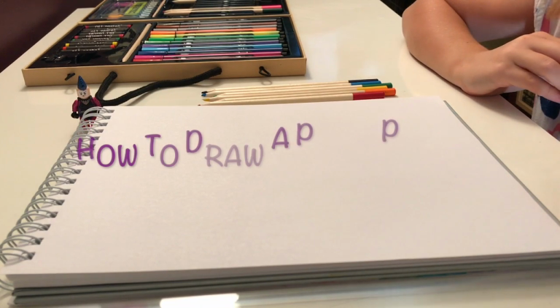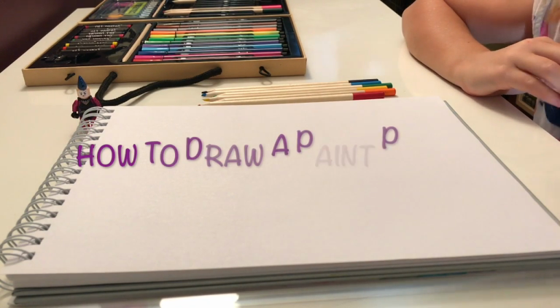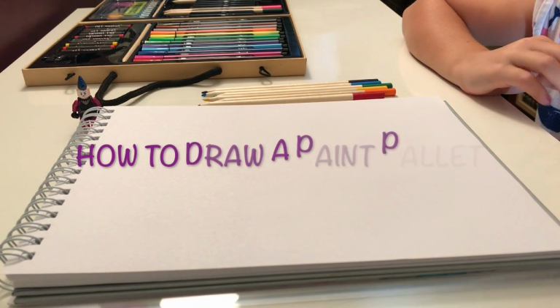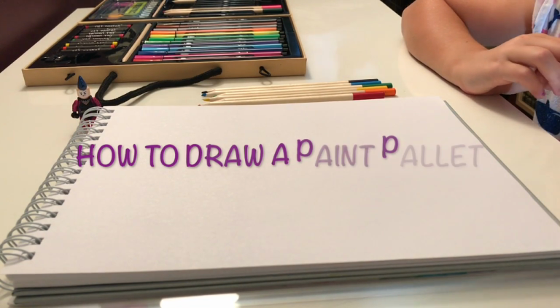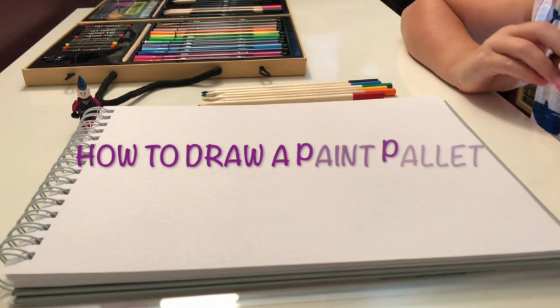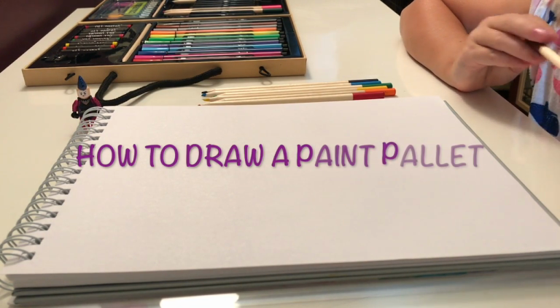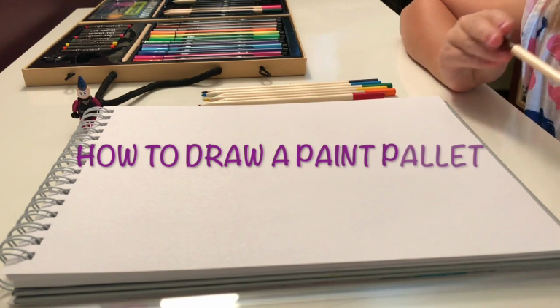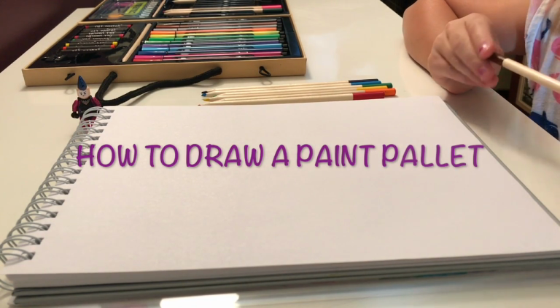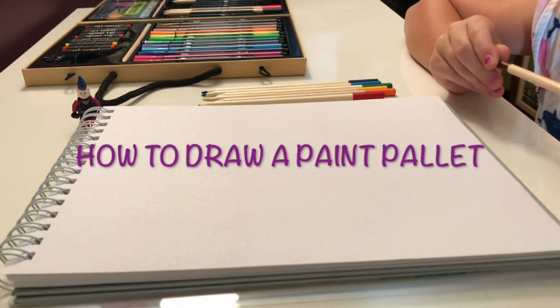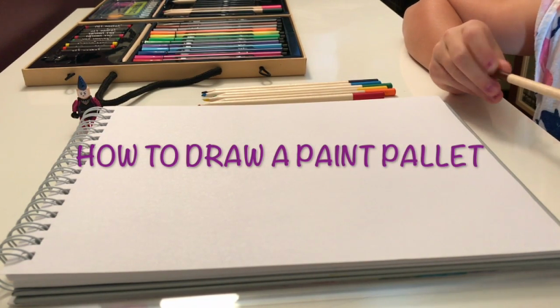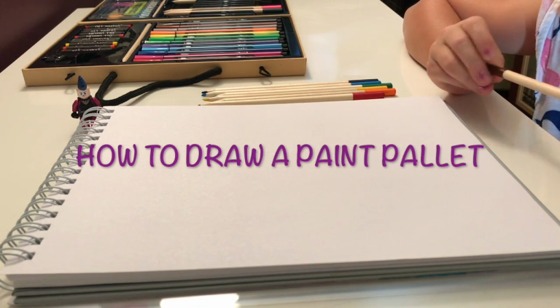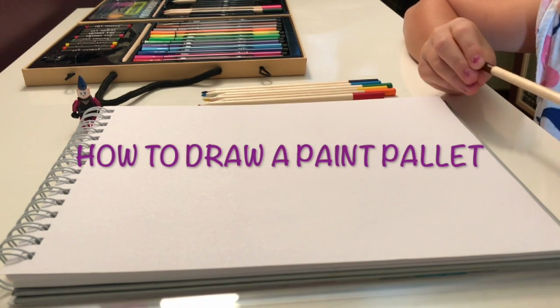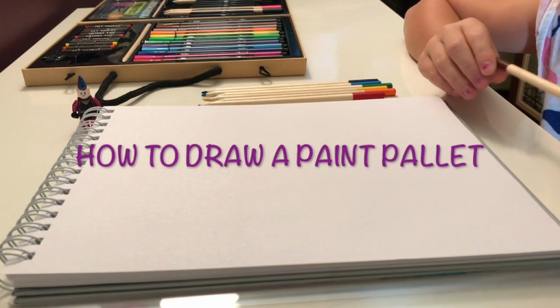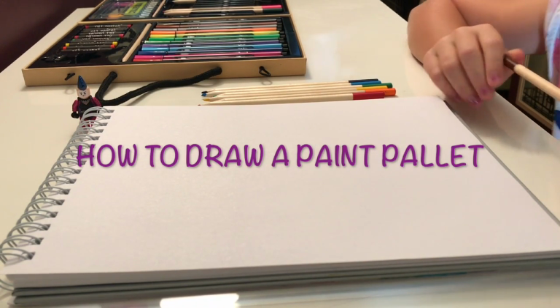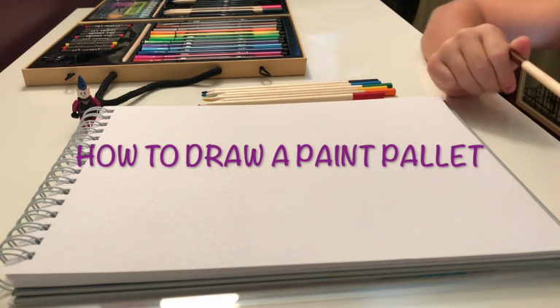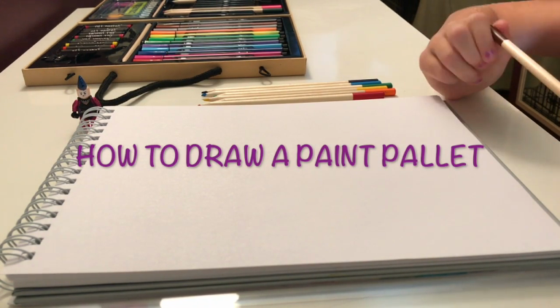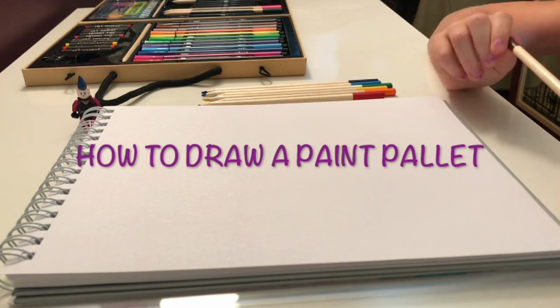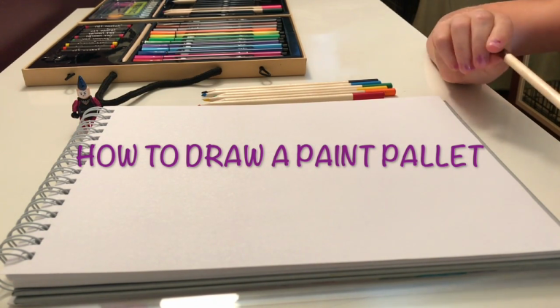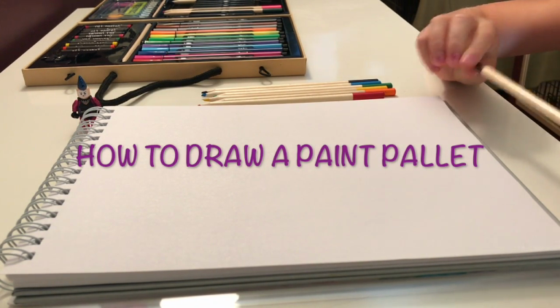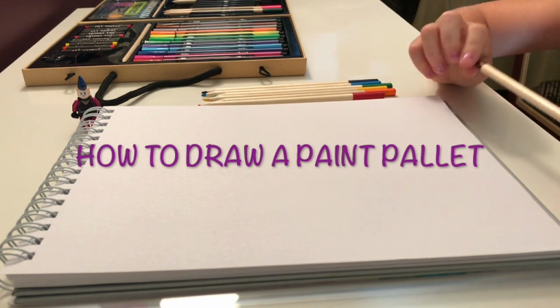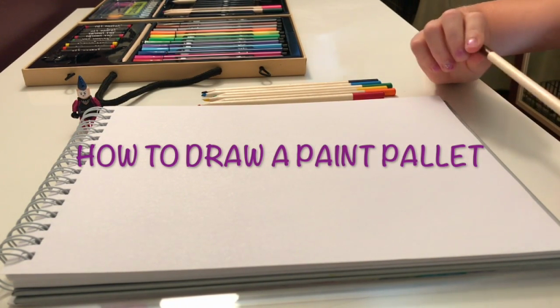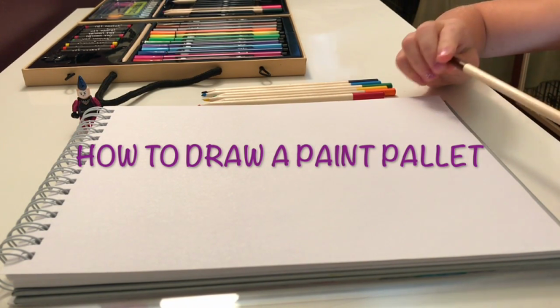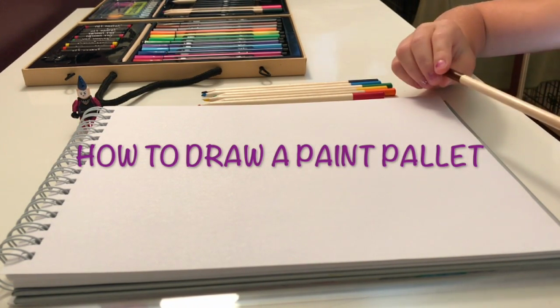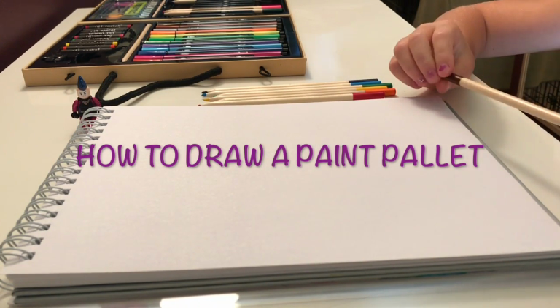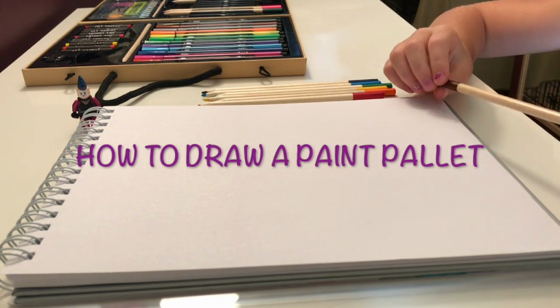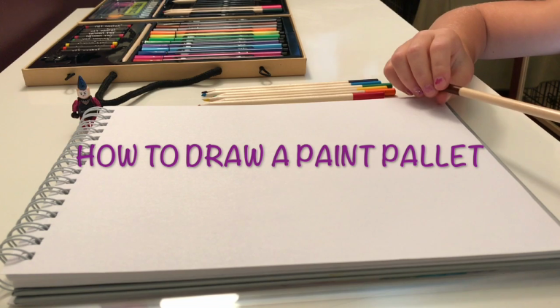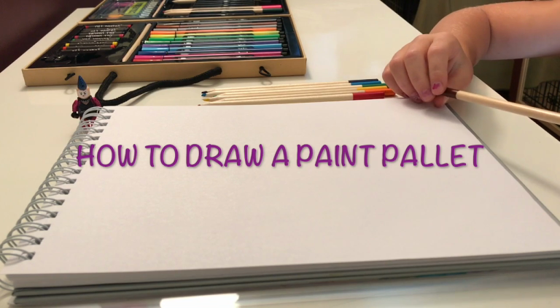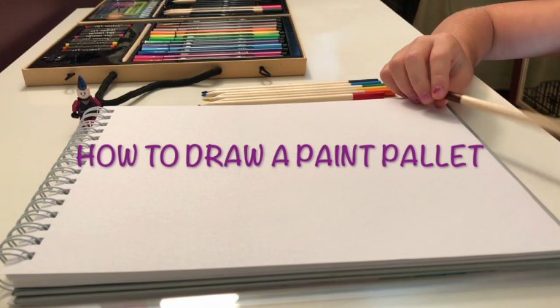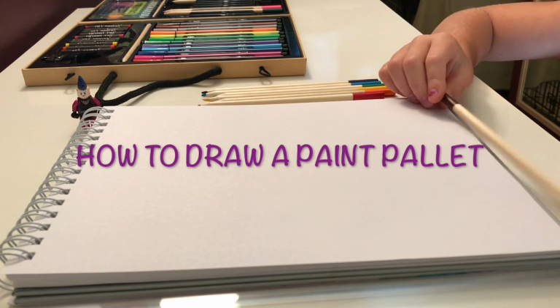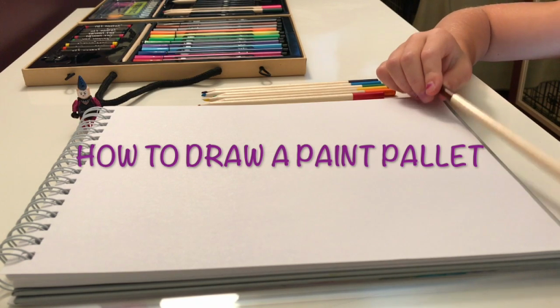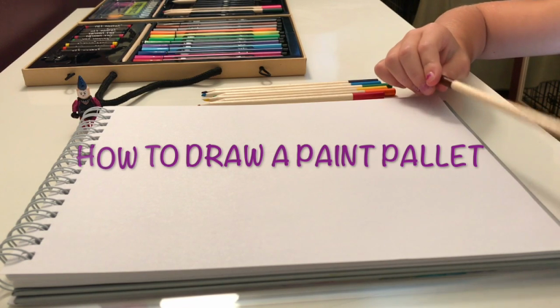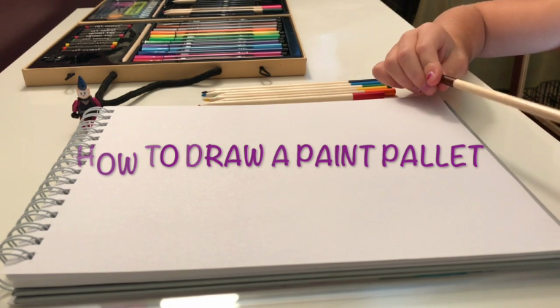Hi guys, this is Hedgehog Loves to Draw, and today we're going to be drawing a paint palette.